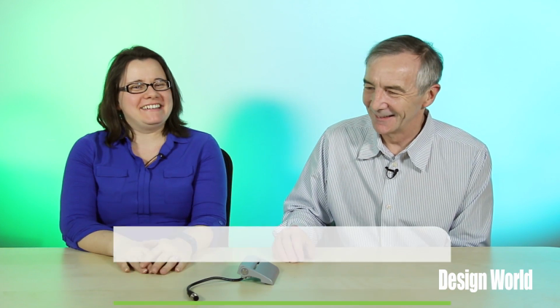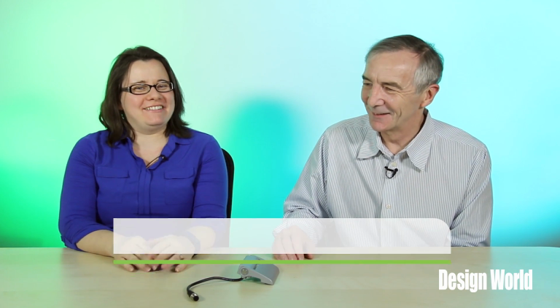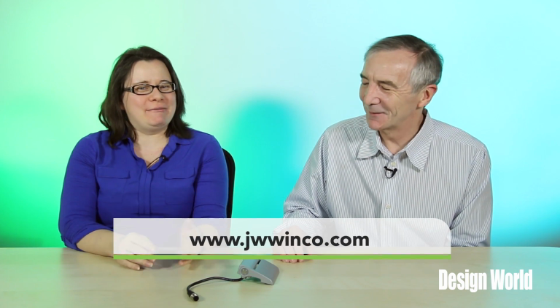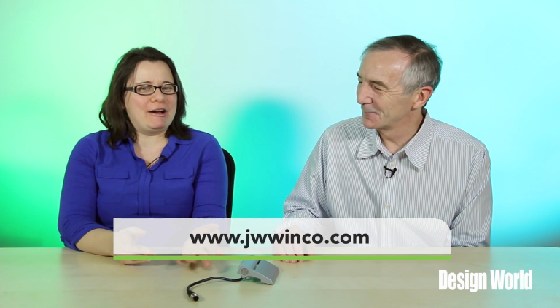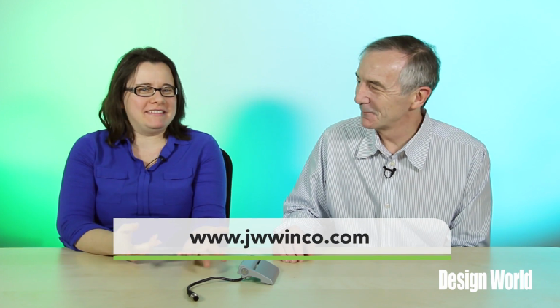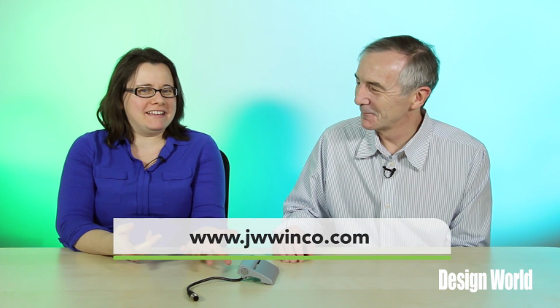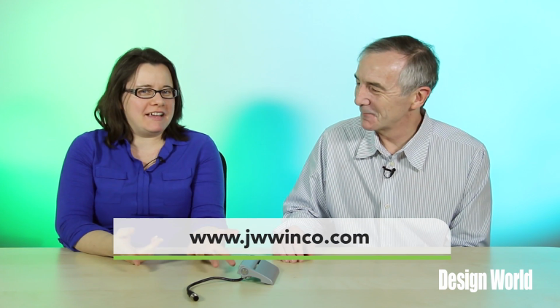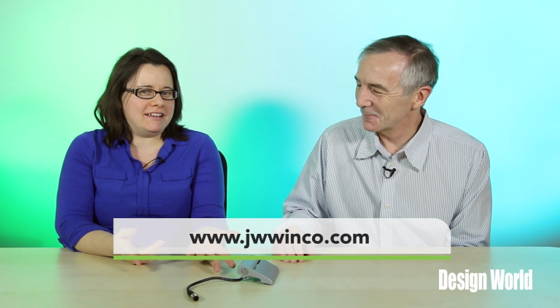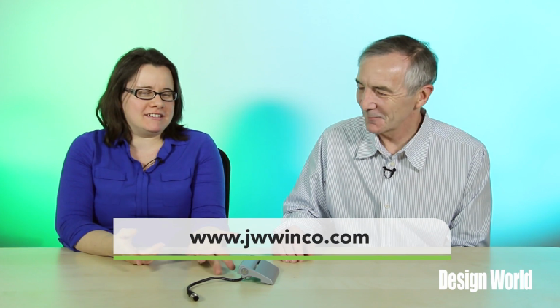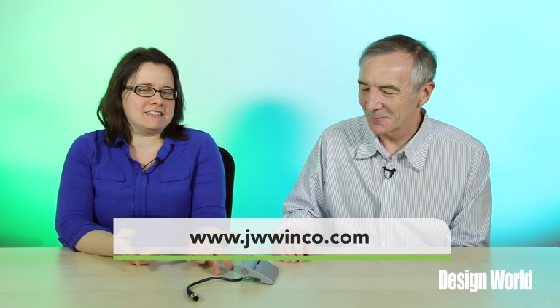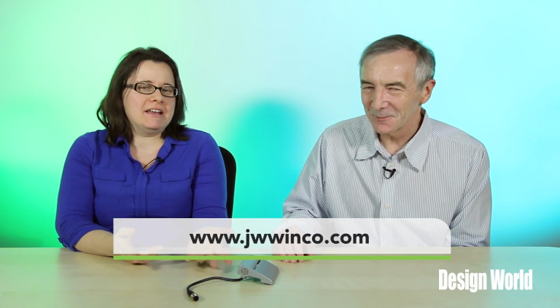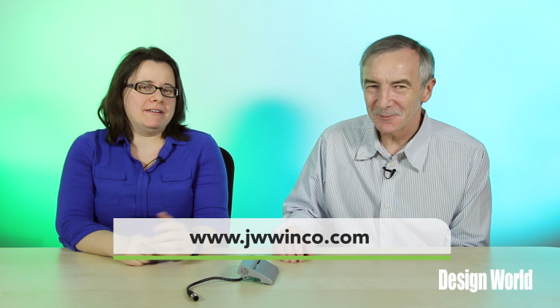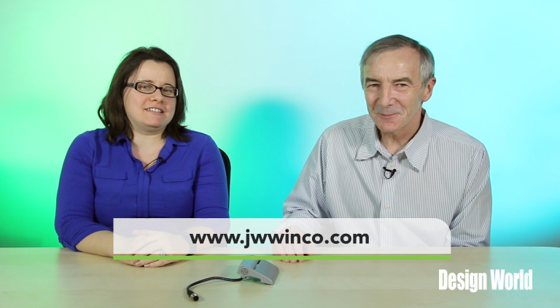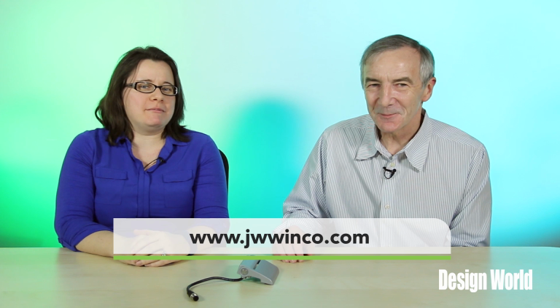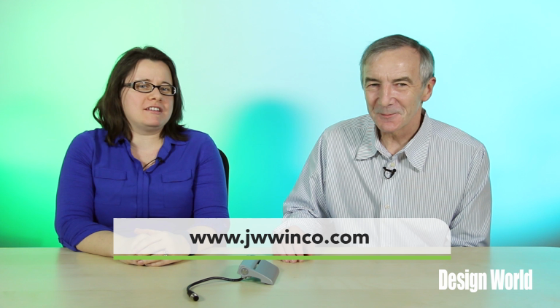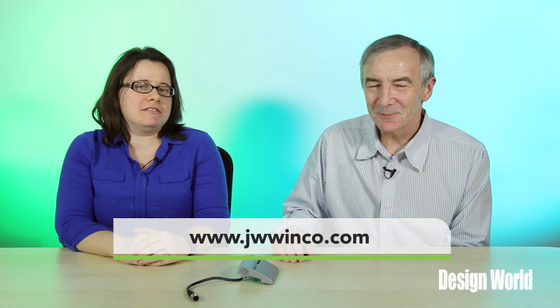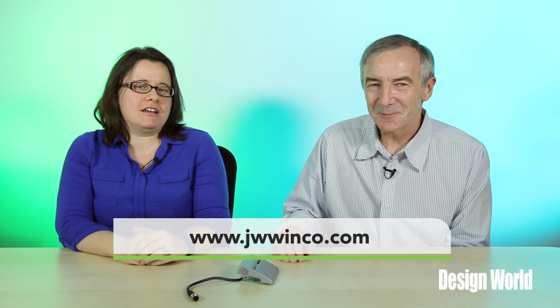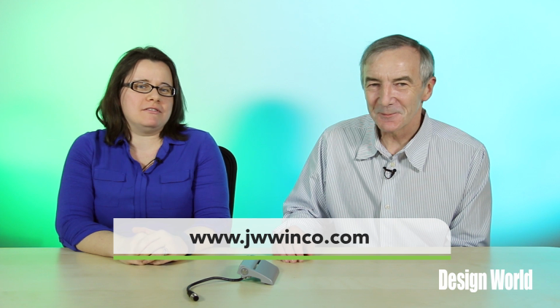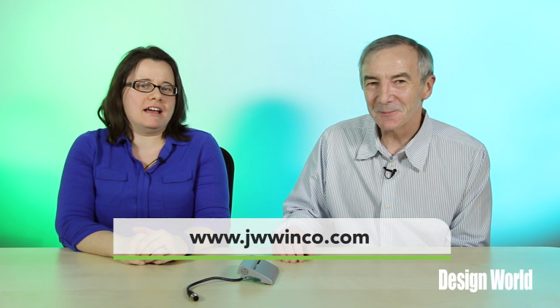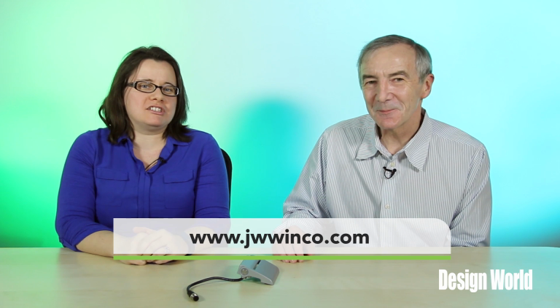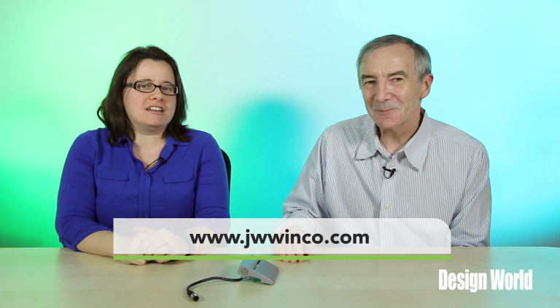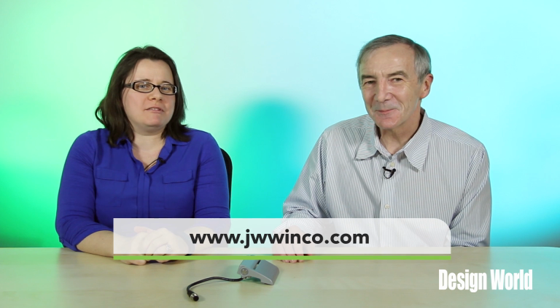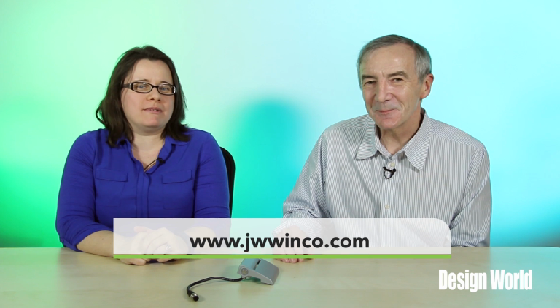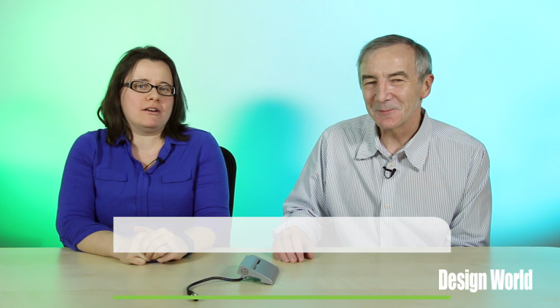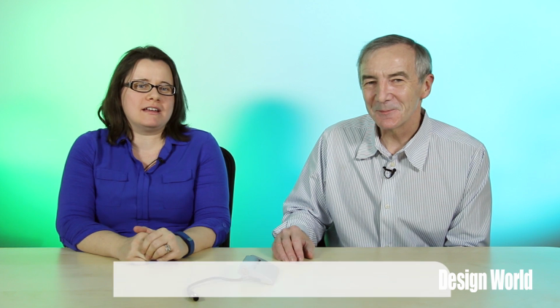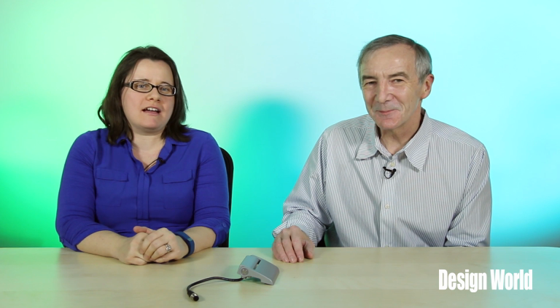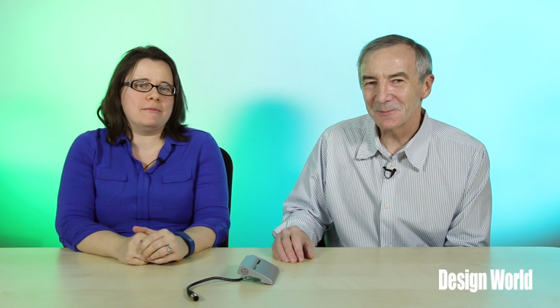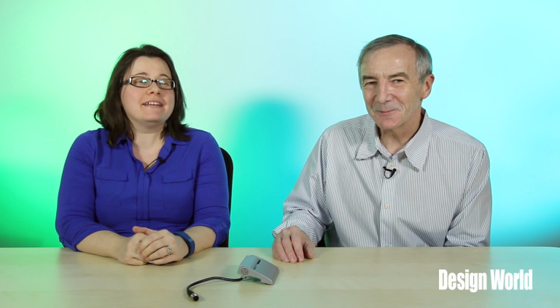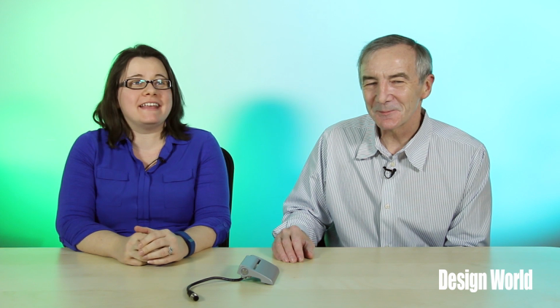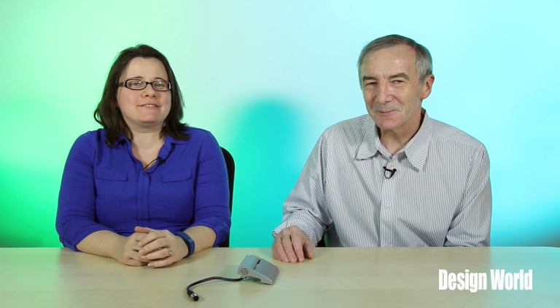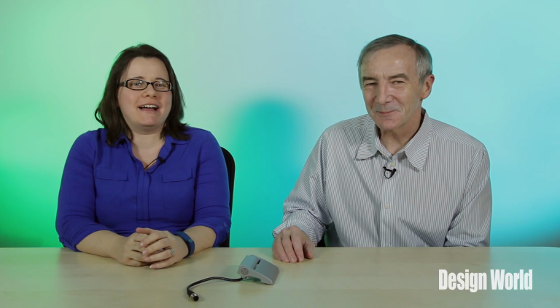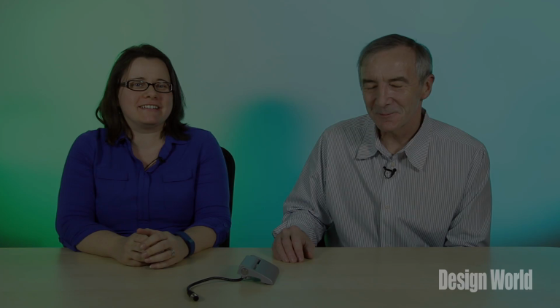To learn more about these safety hinges, visit www.JWWinCo.com, and thanks for watching.